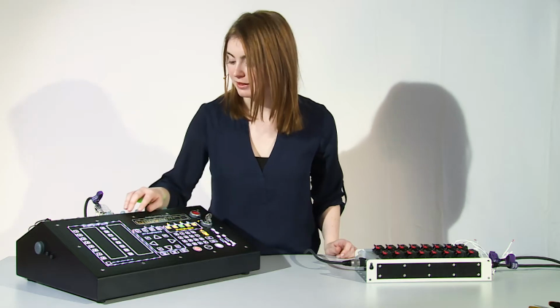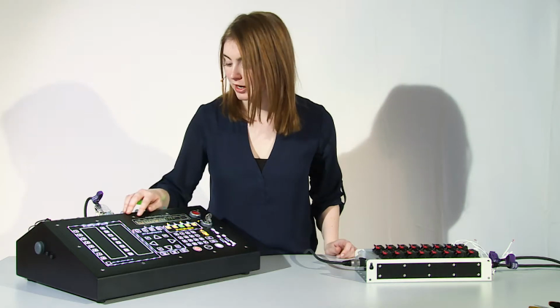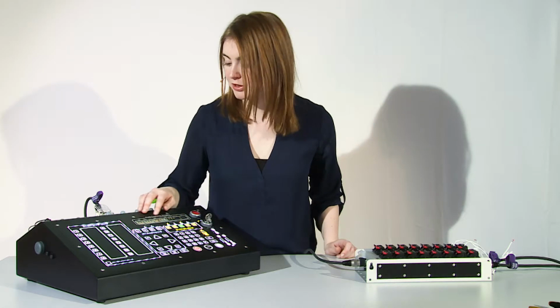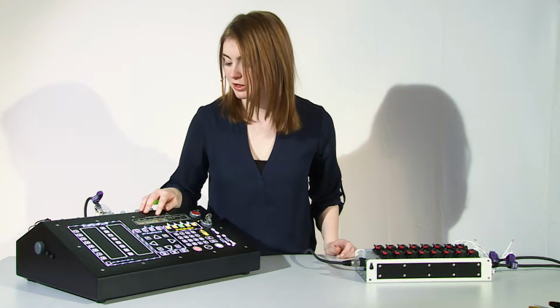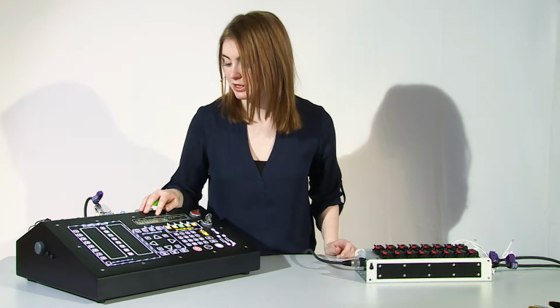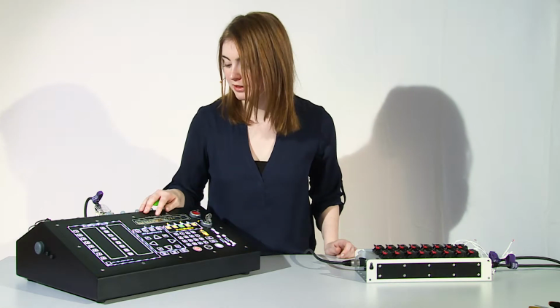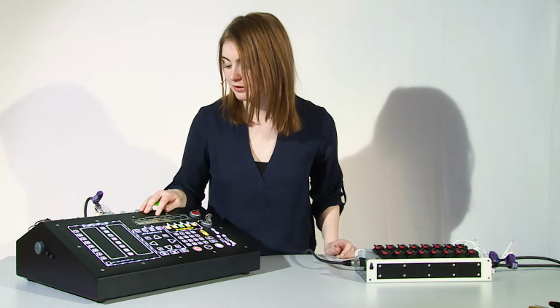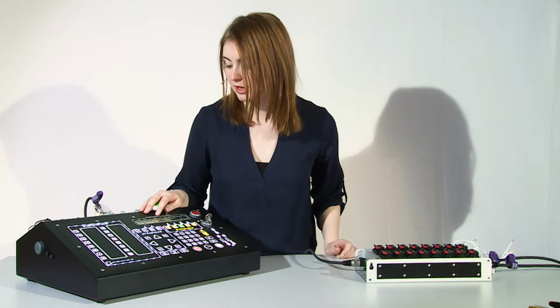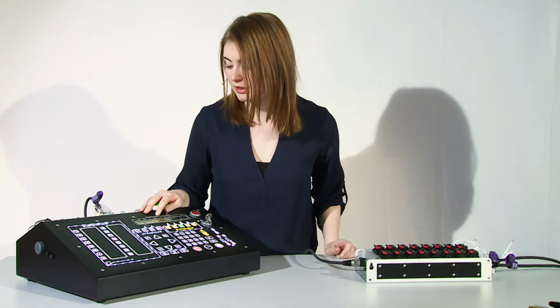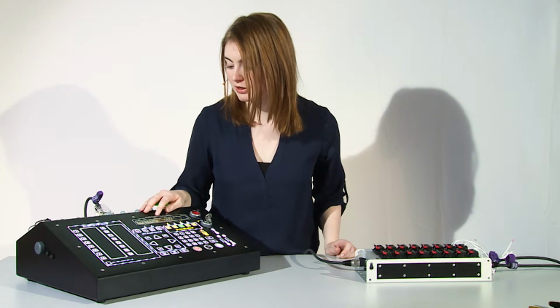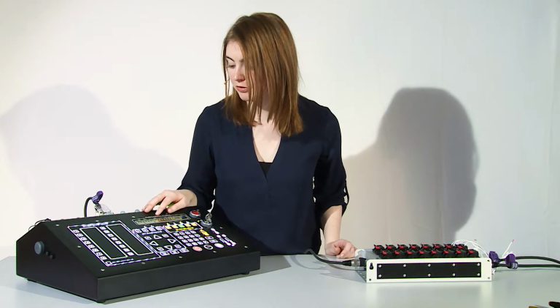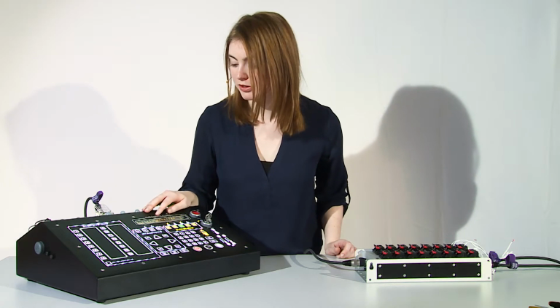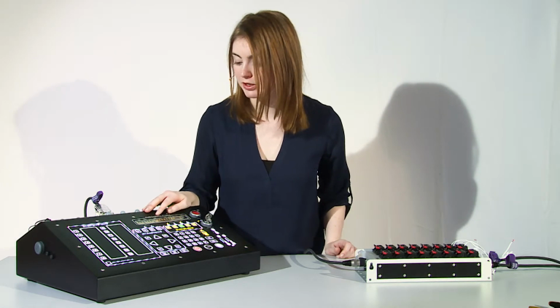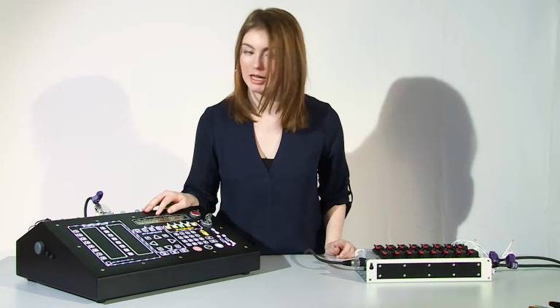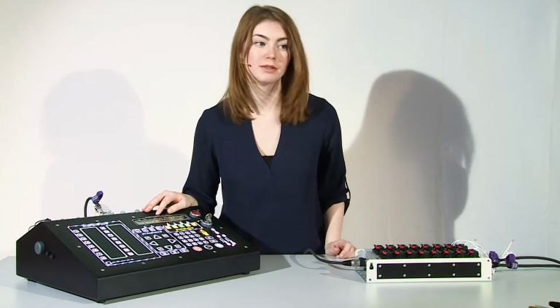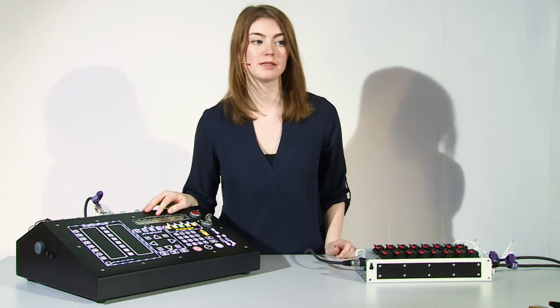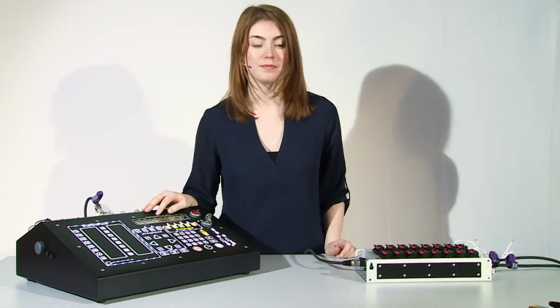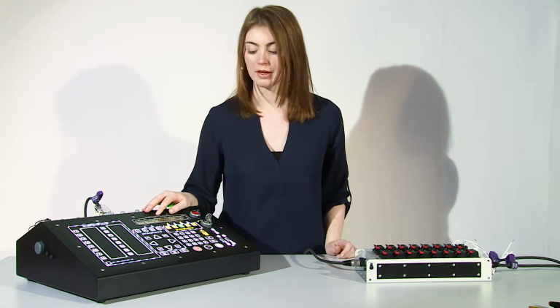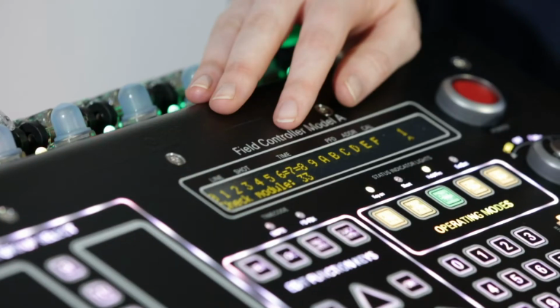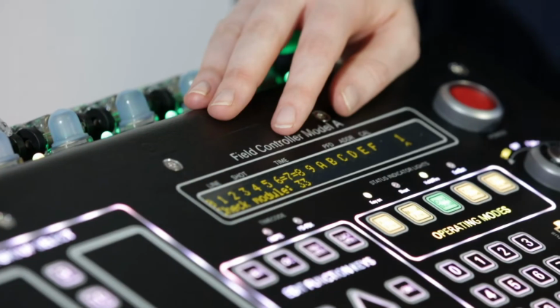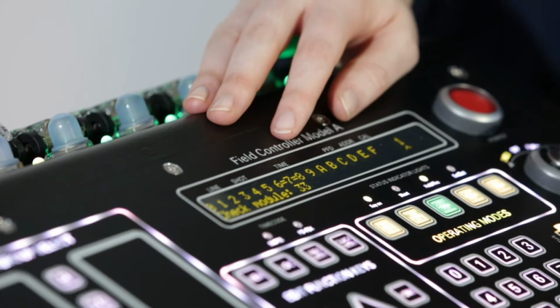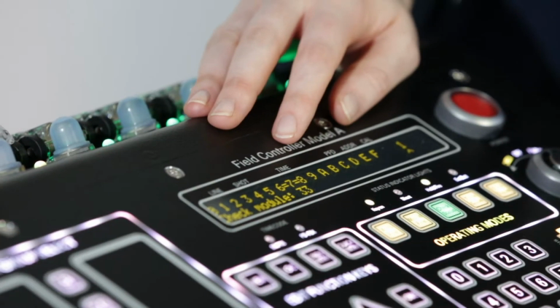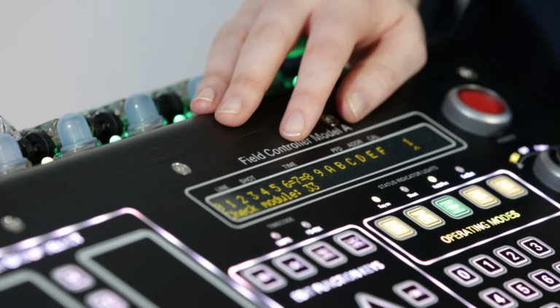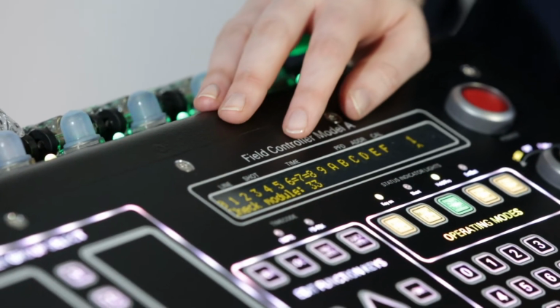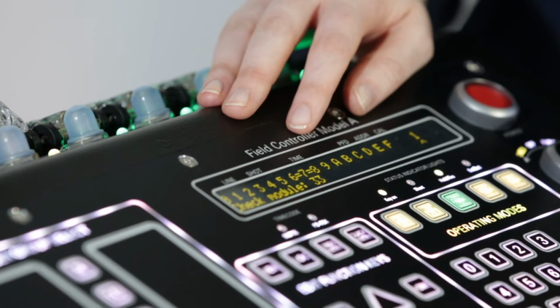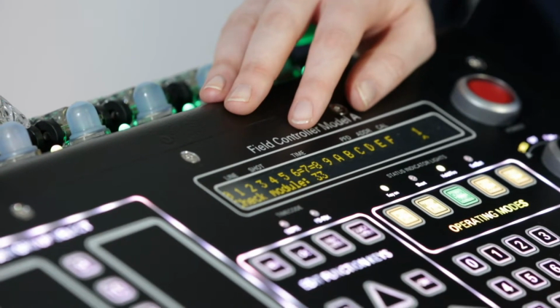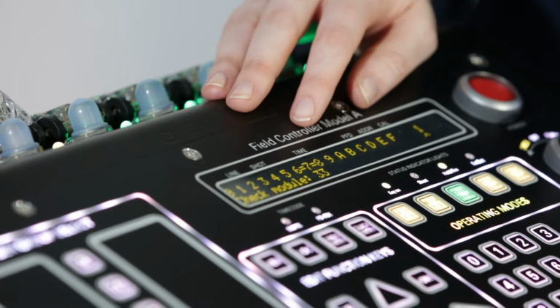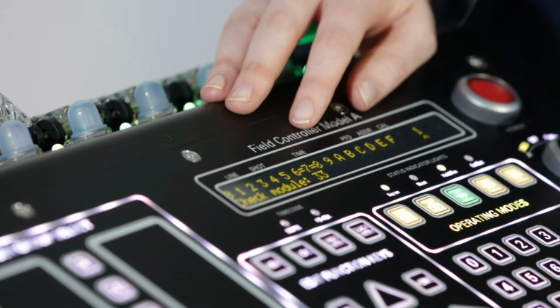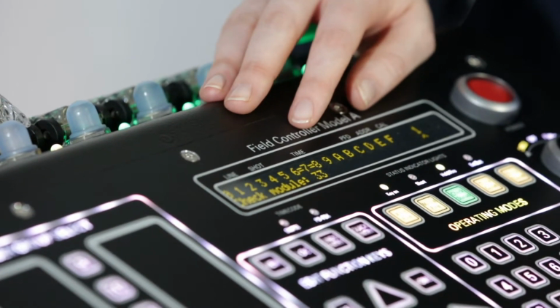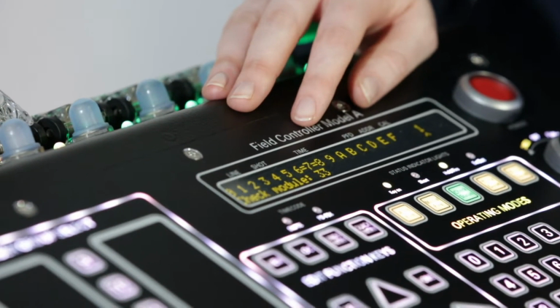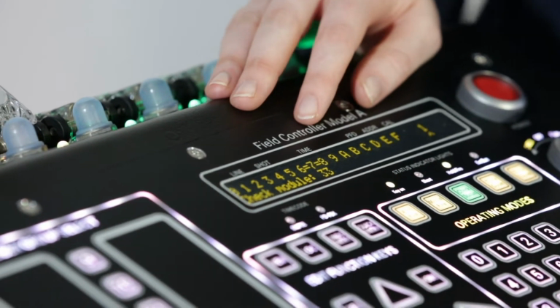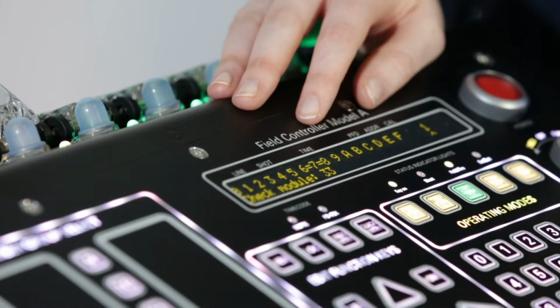Now you can check the connection of your clamps. In this example, everything is okay.